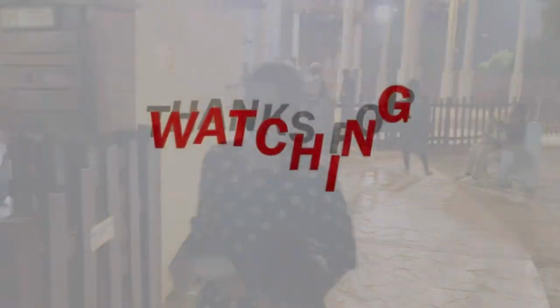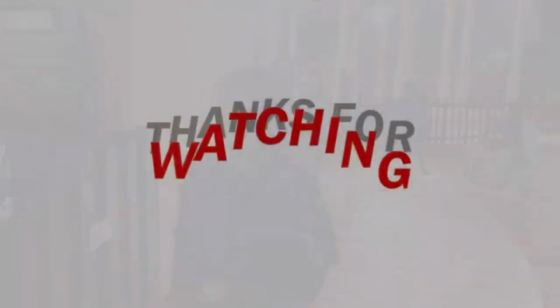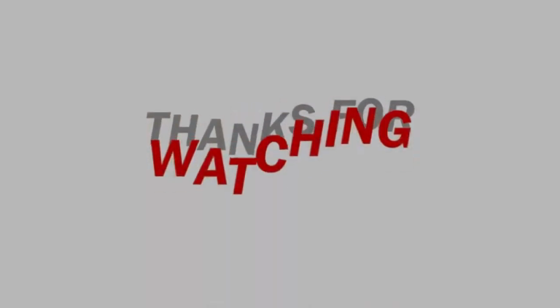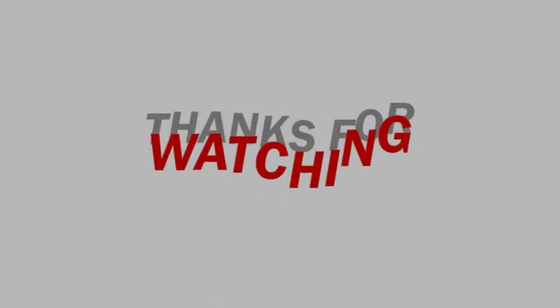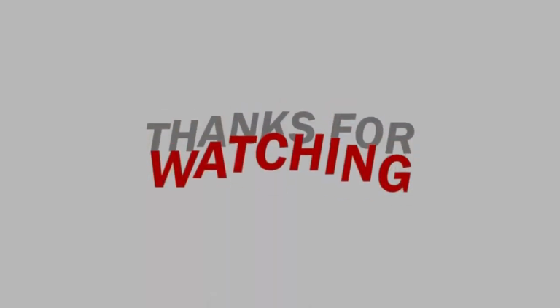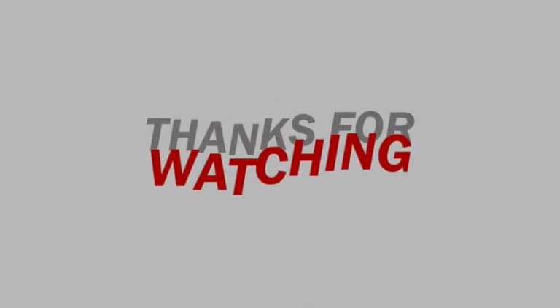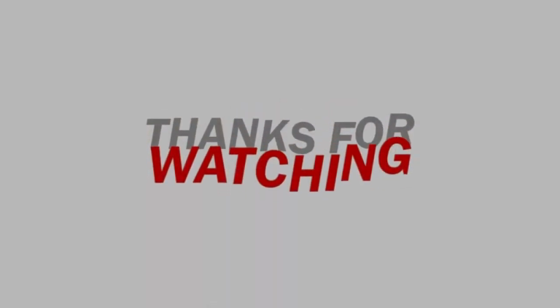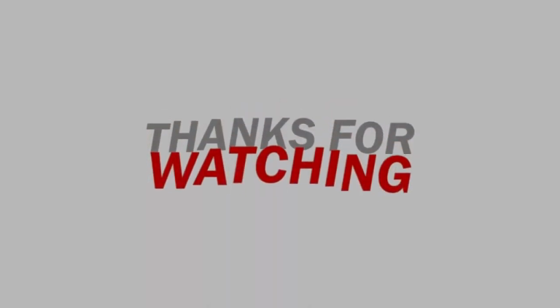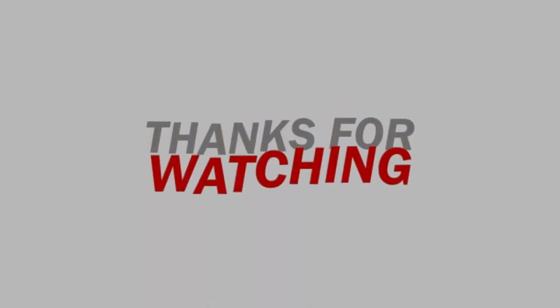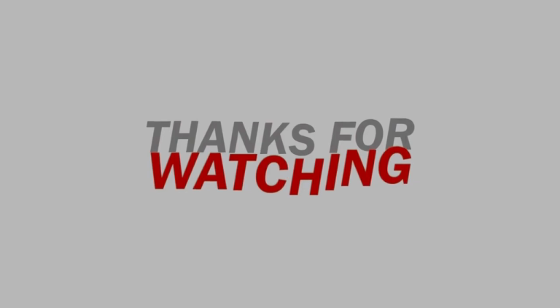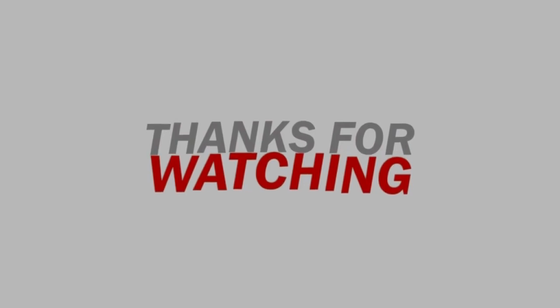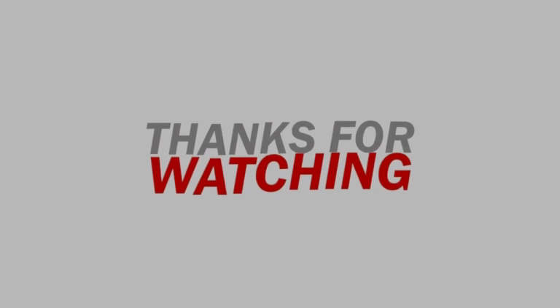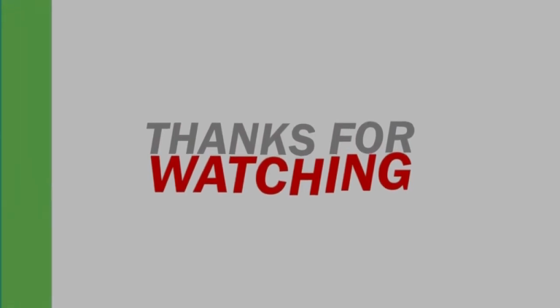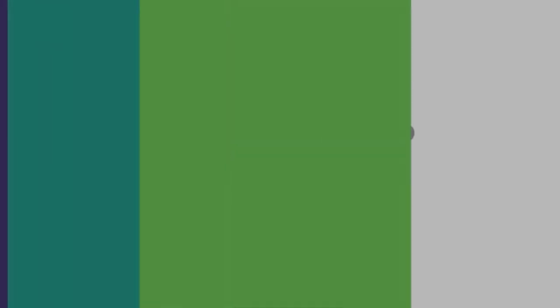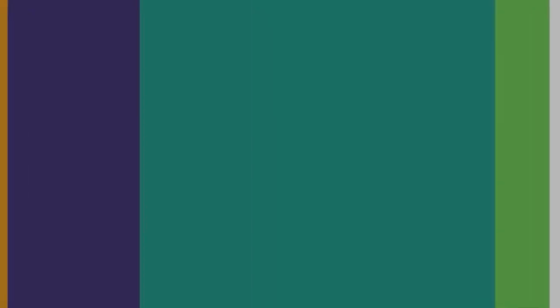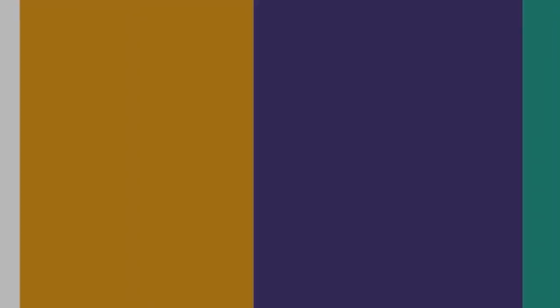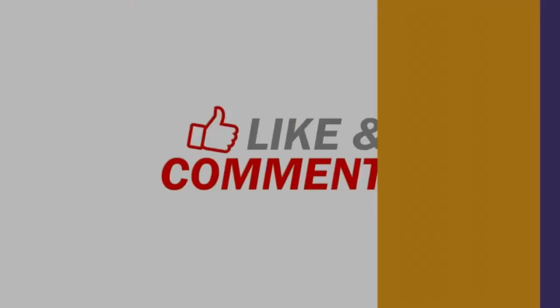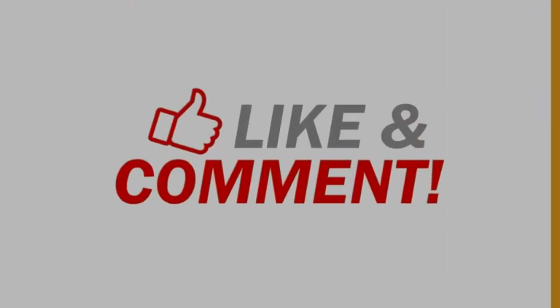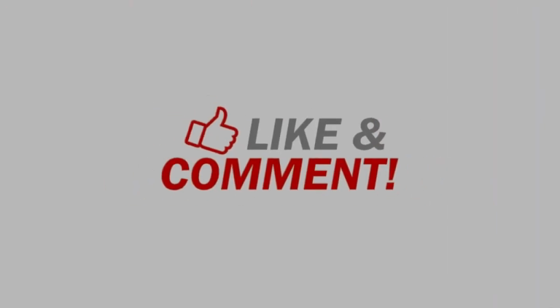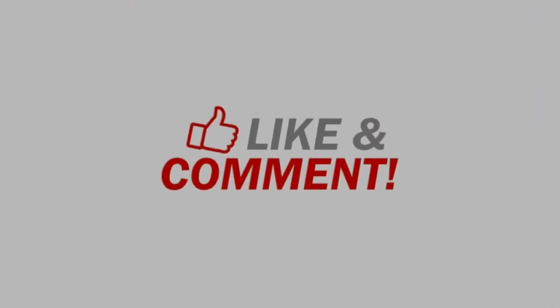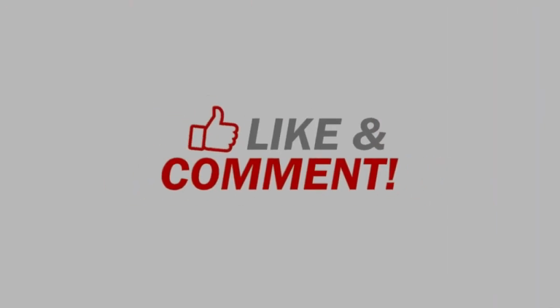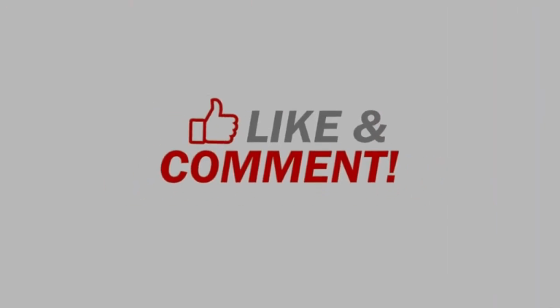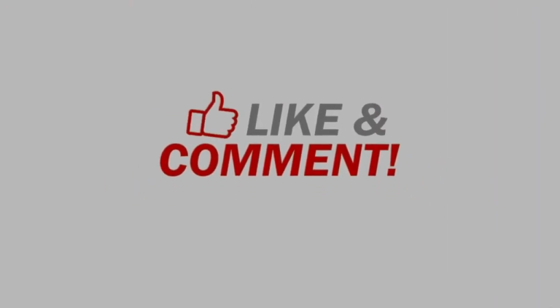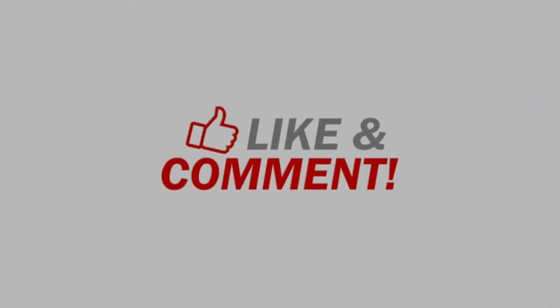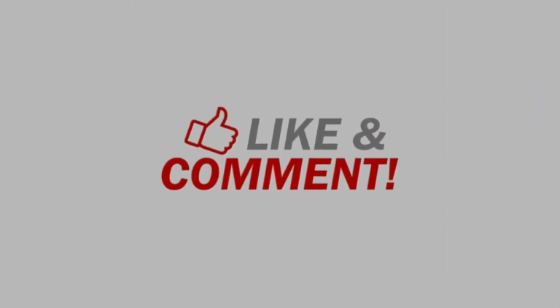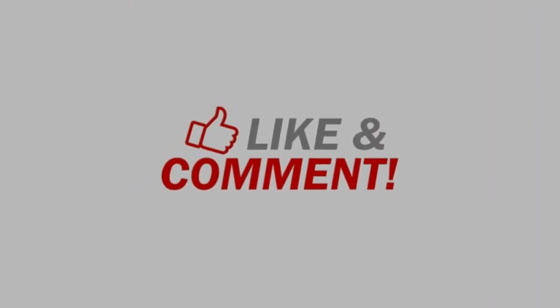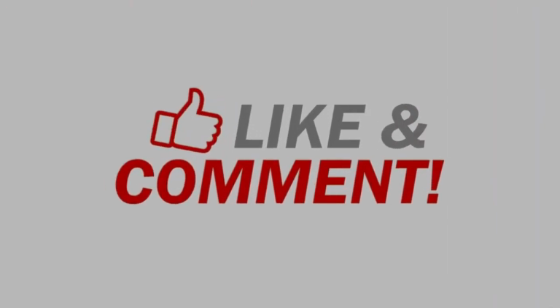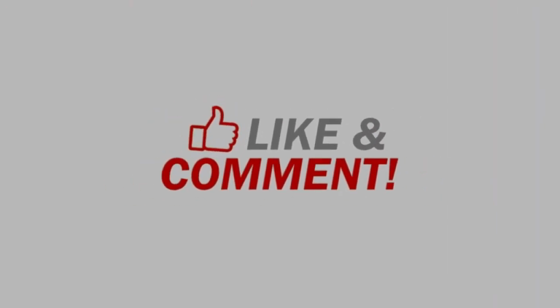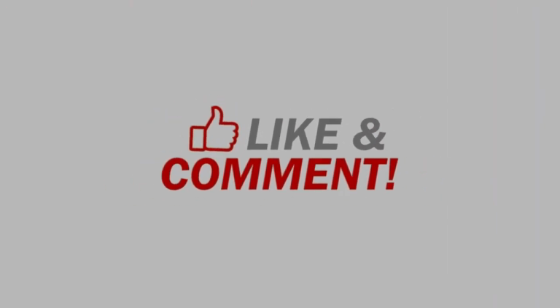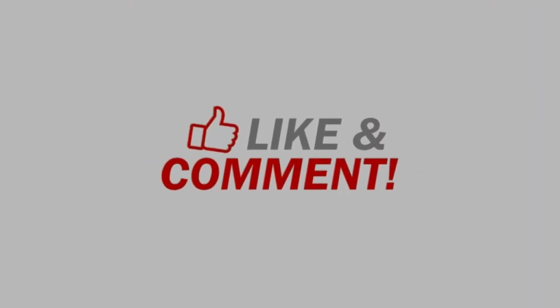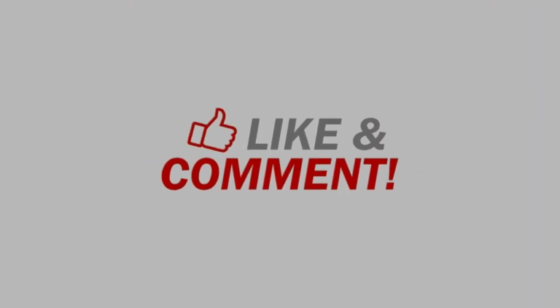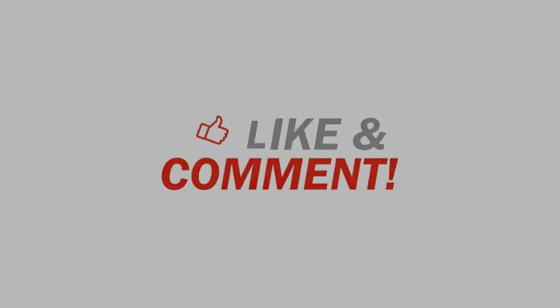Thanks for watching. If you liked the video, please do like, comment and subscribe.